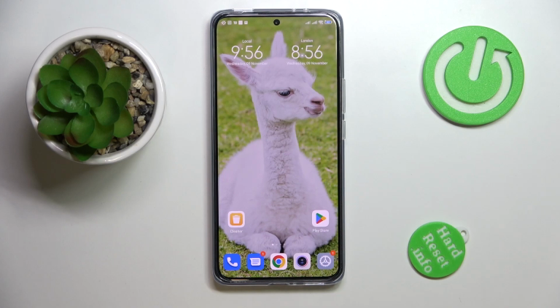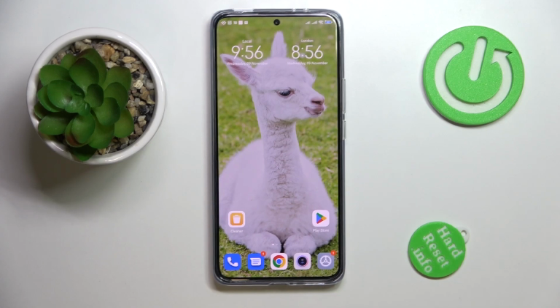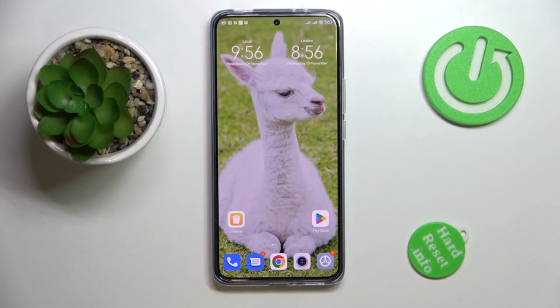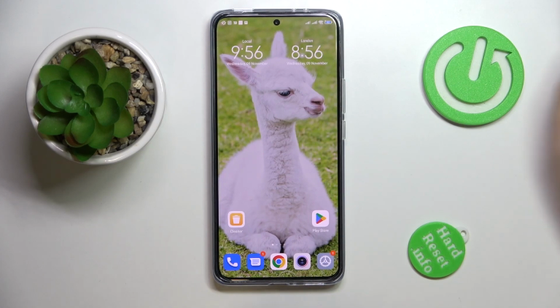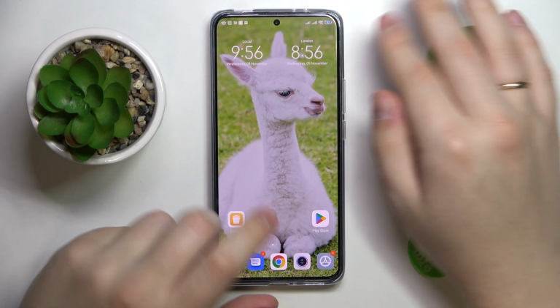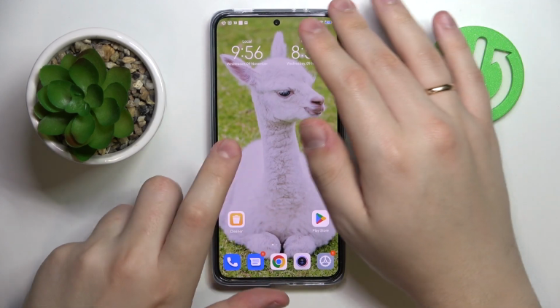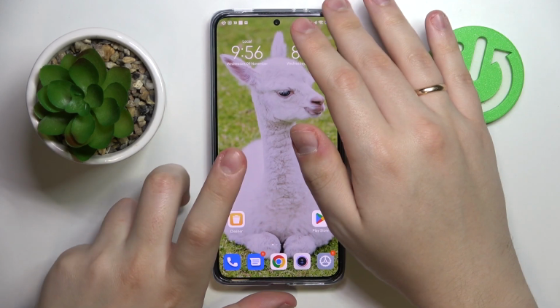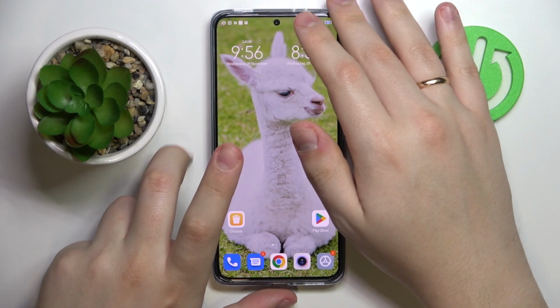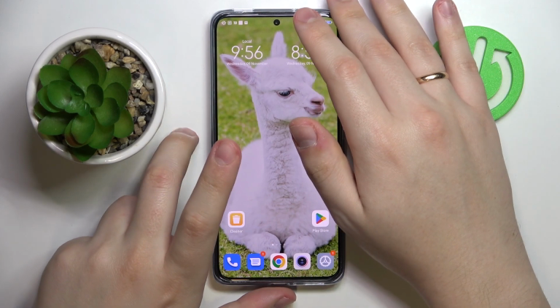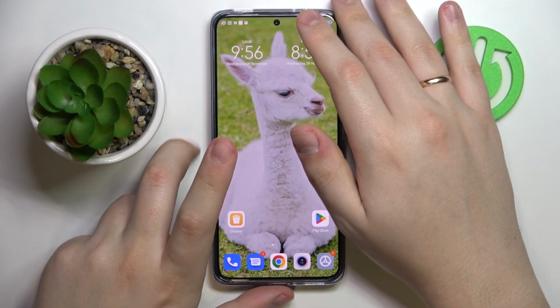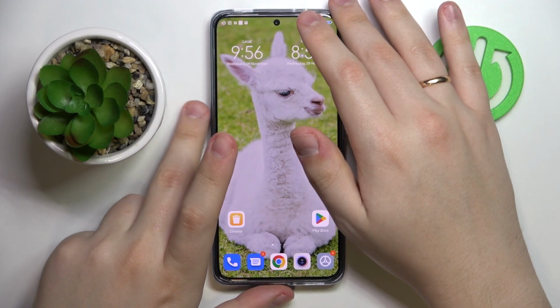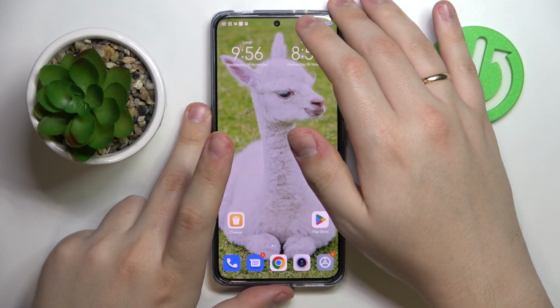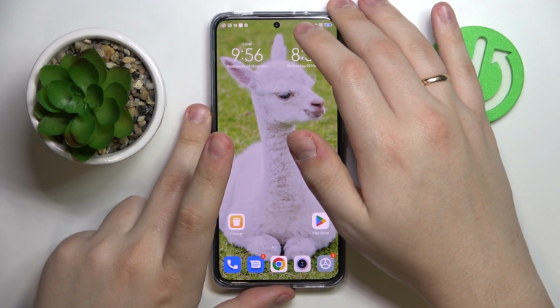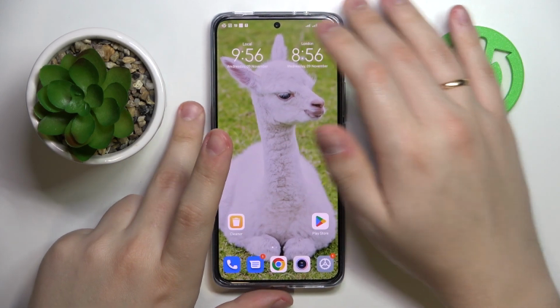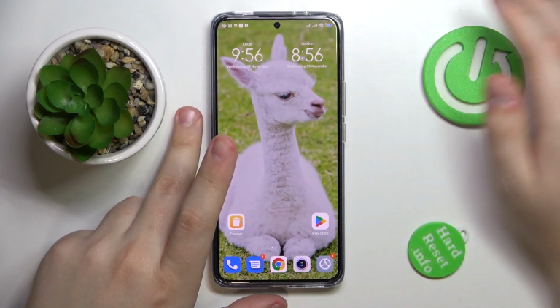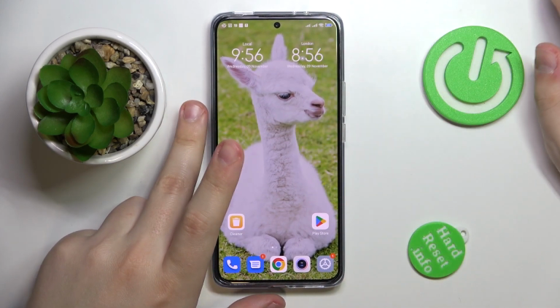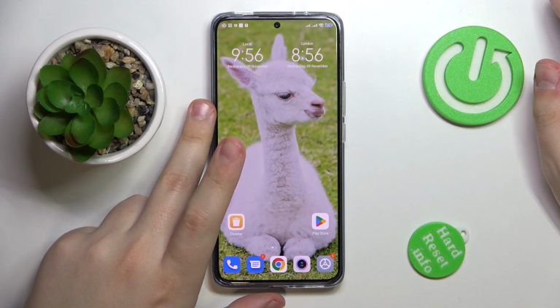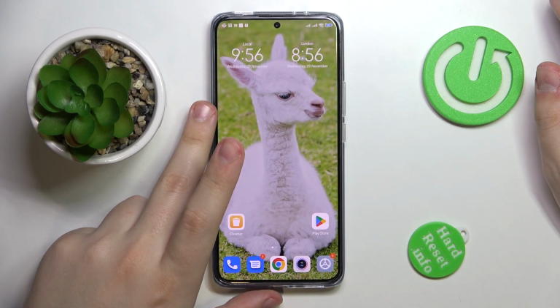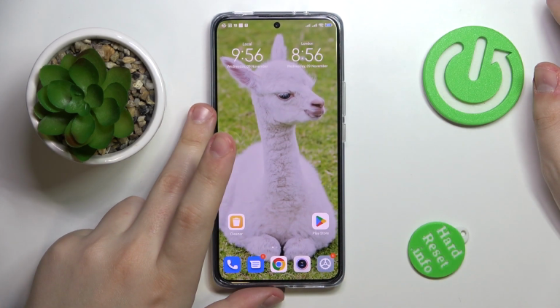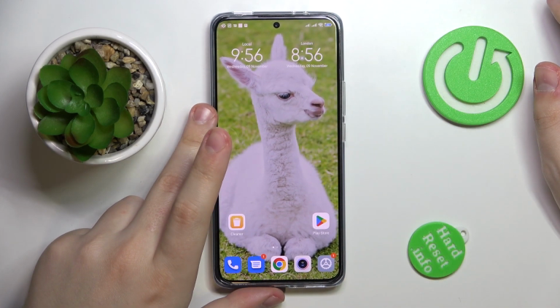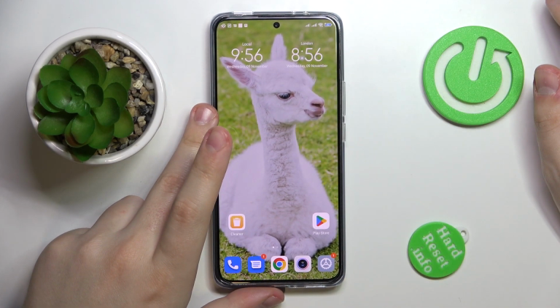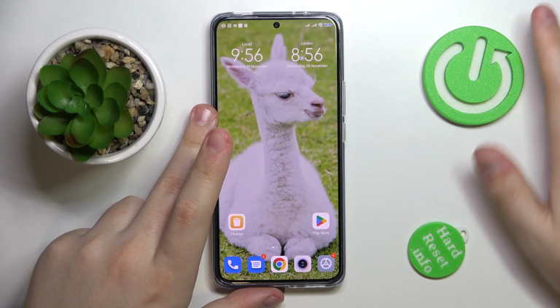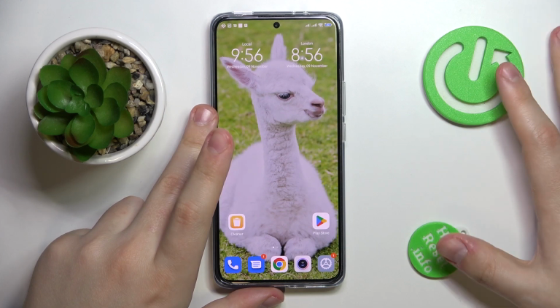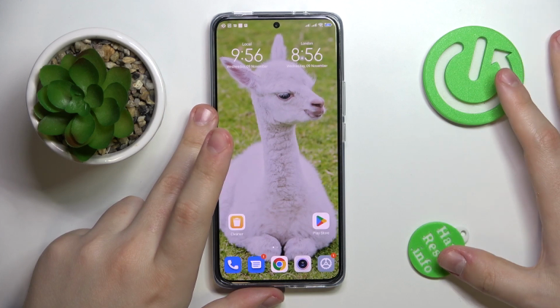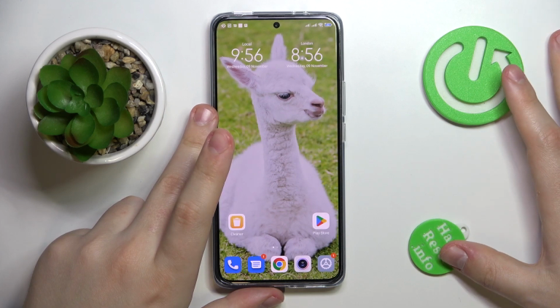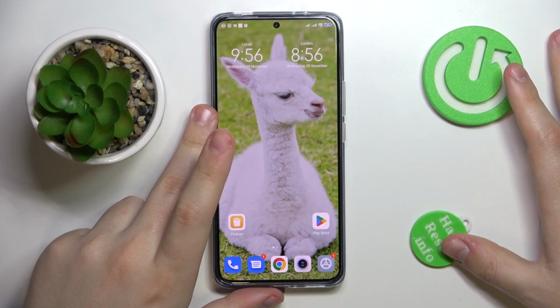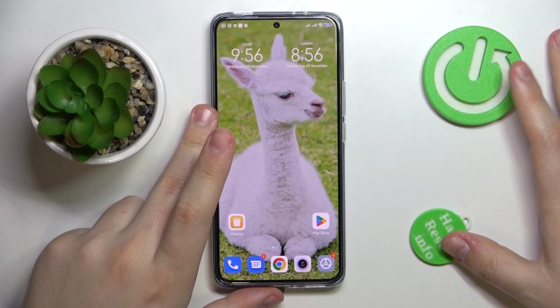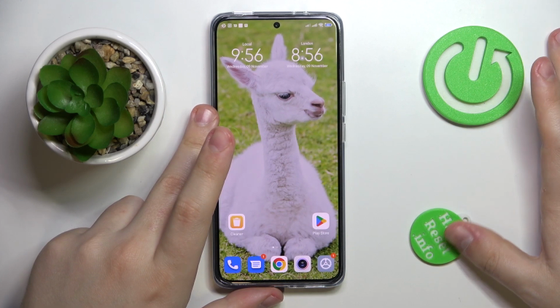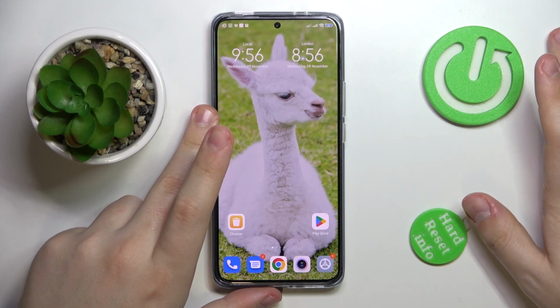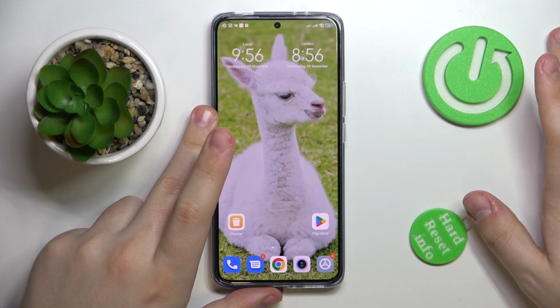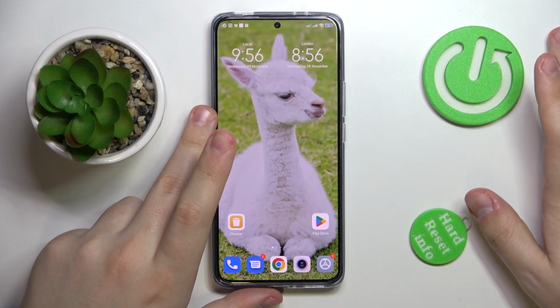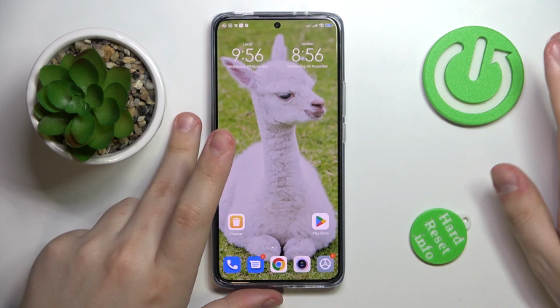This is the Xiaomi 12T and in this video we would like to share the top 5 pro tips and features for this device.